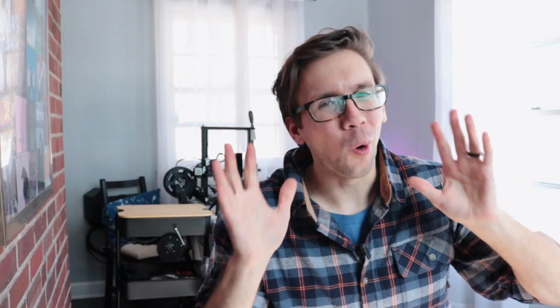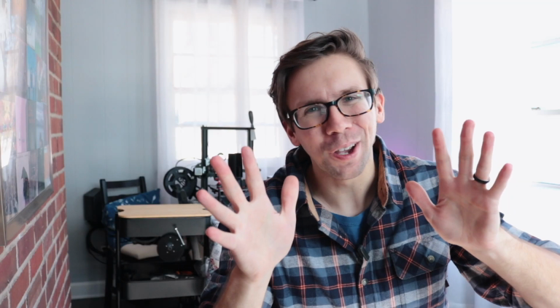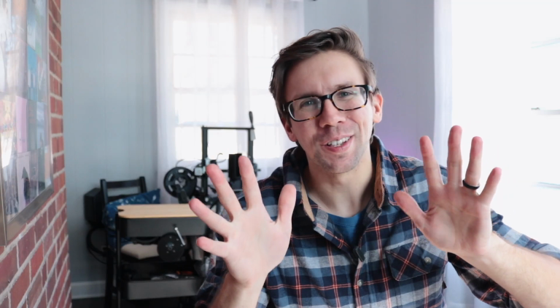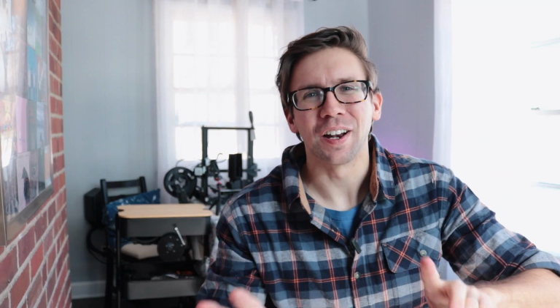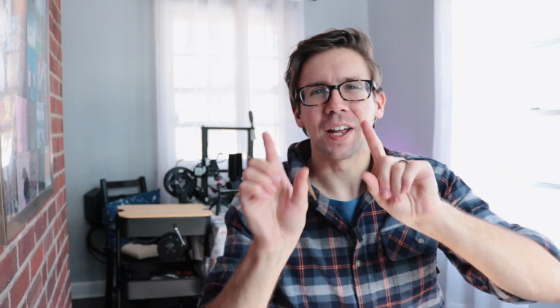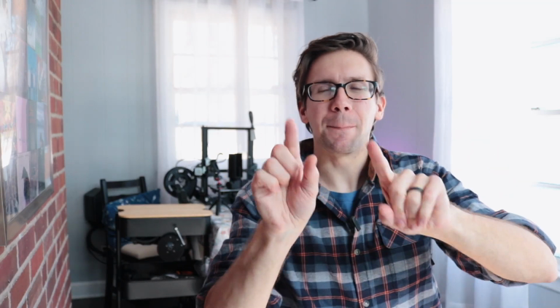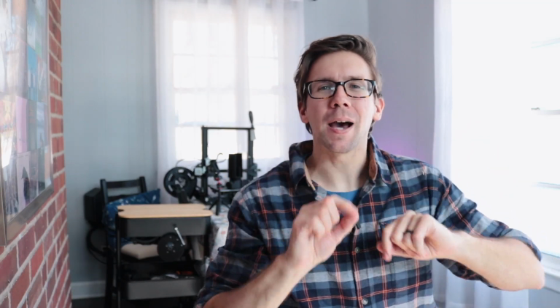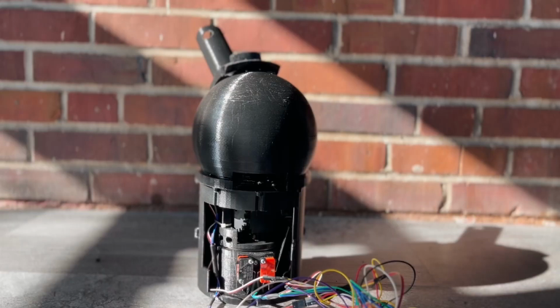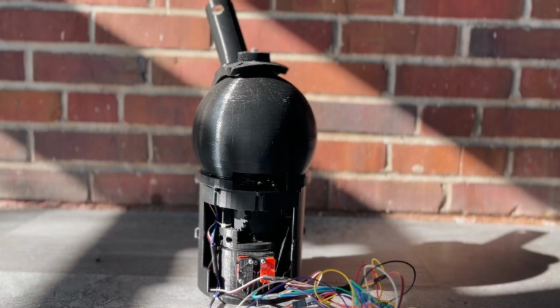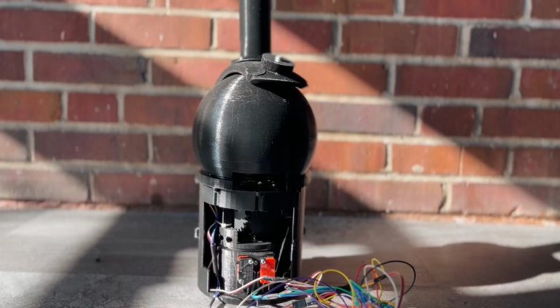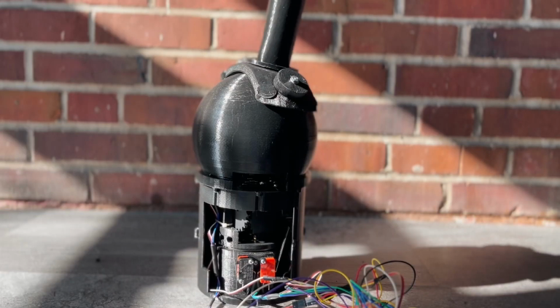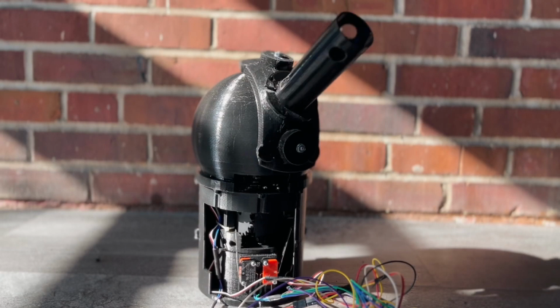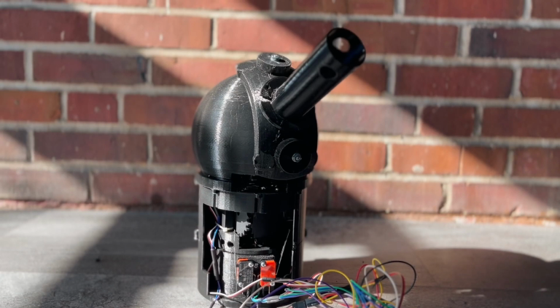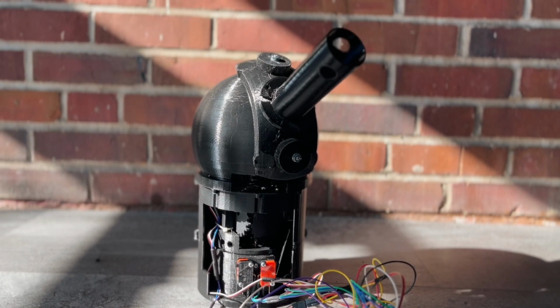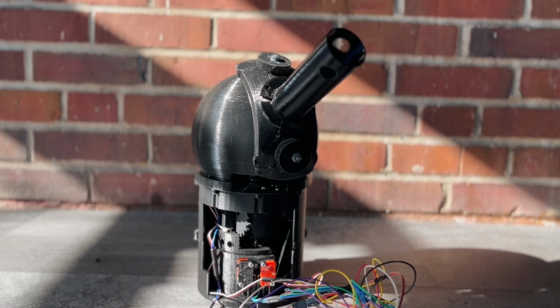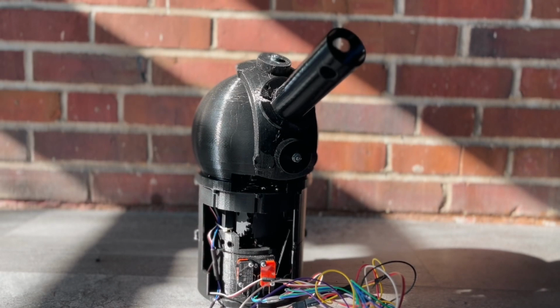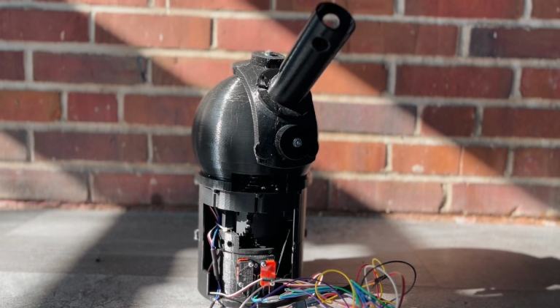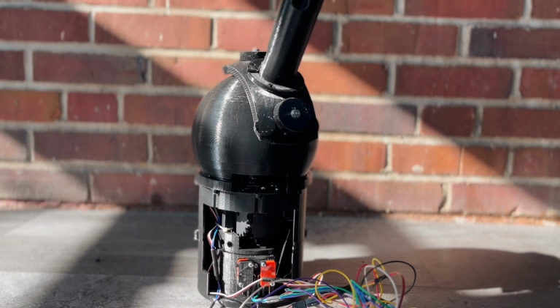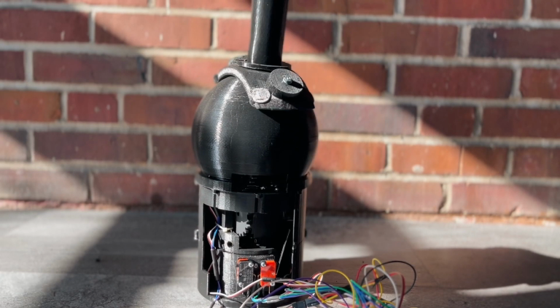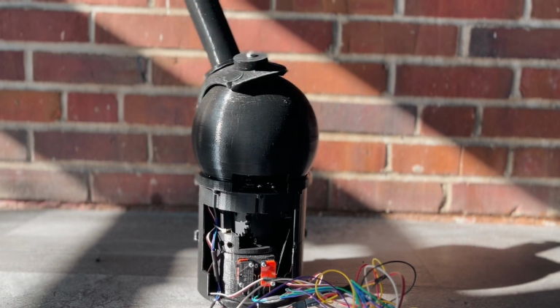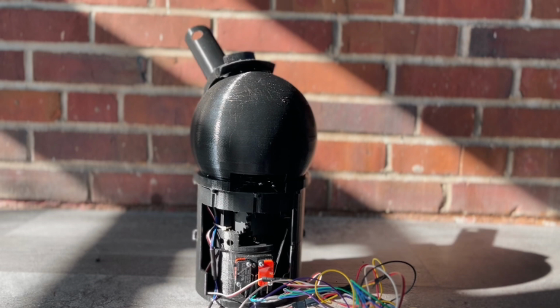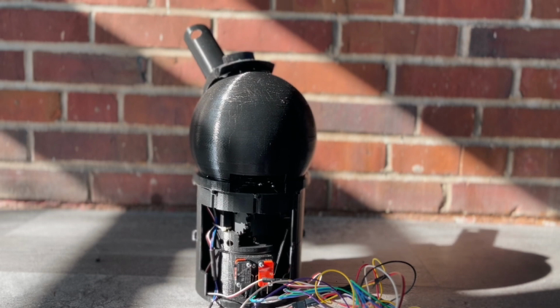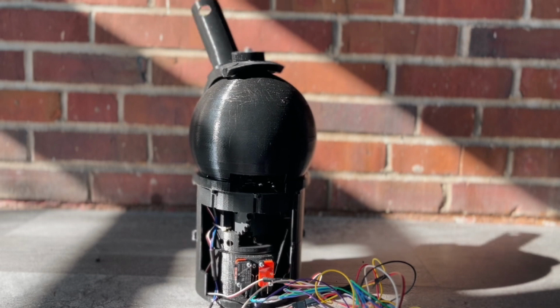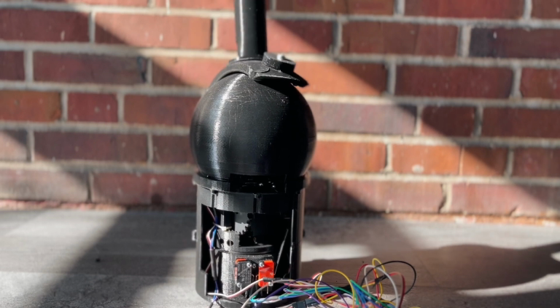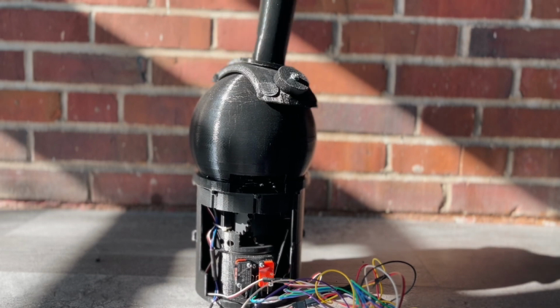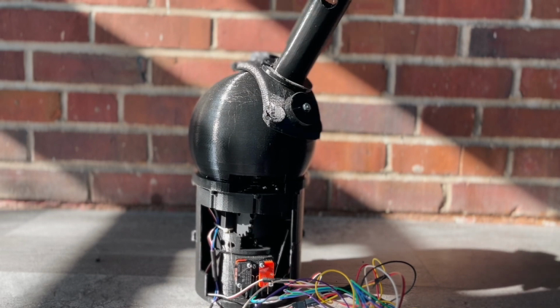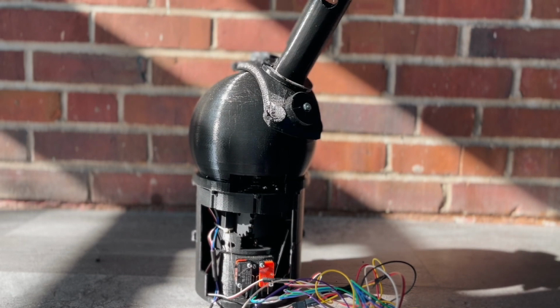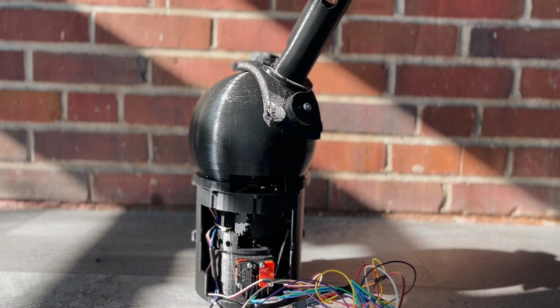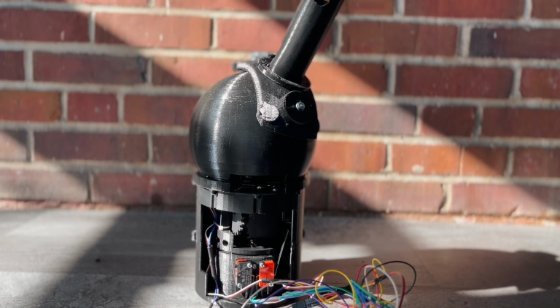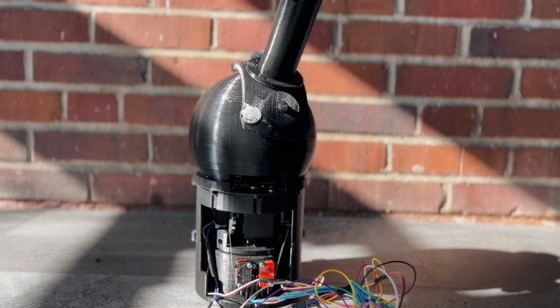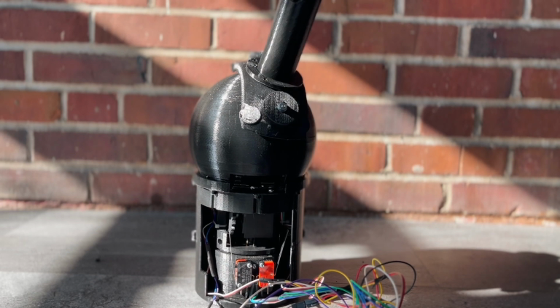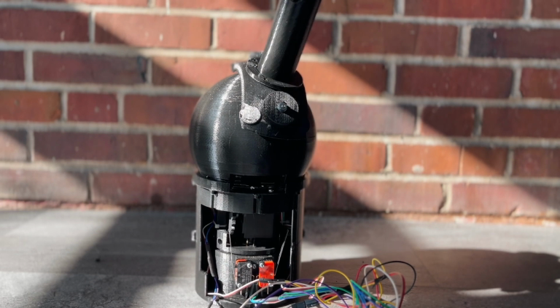Welcome to the channel. I've got a big update for you on our robotic ball and socket BB-8 T-Rex head now arm situation.